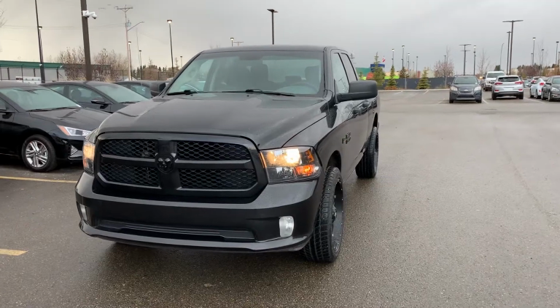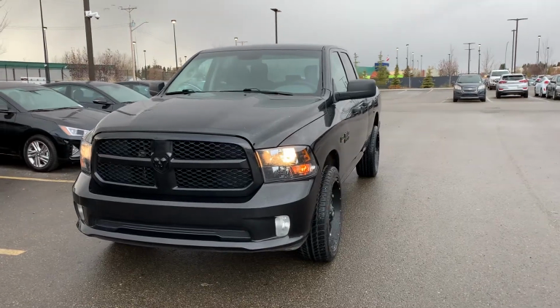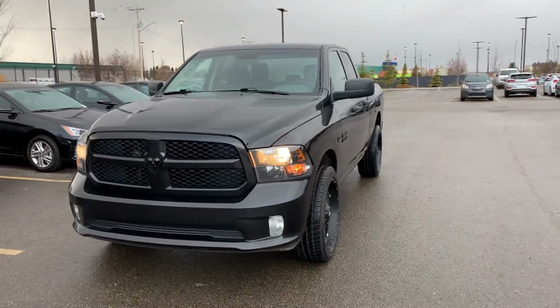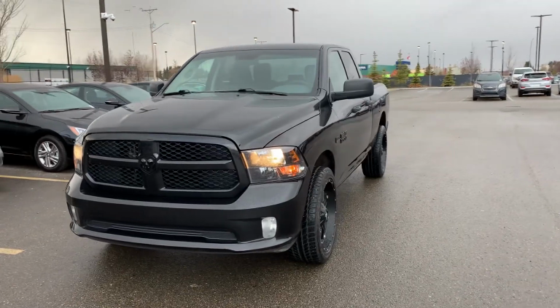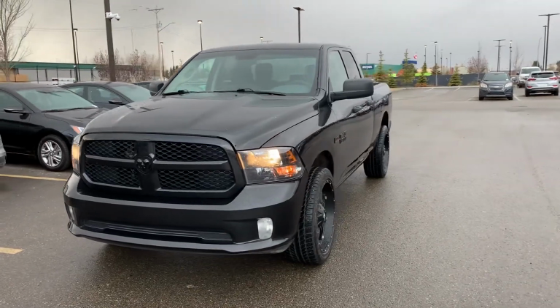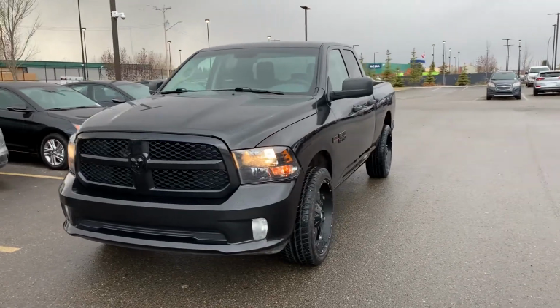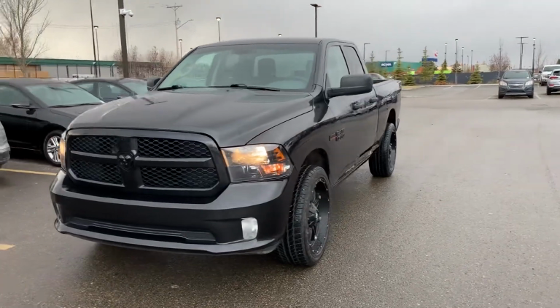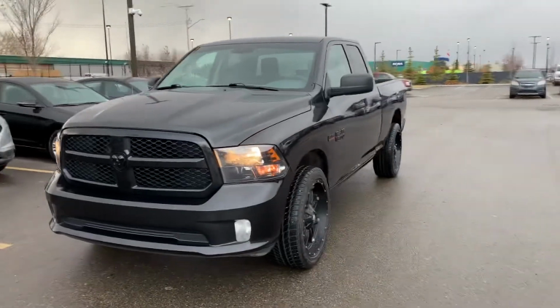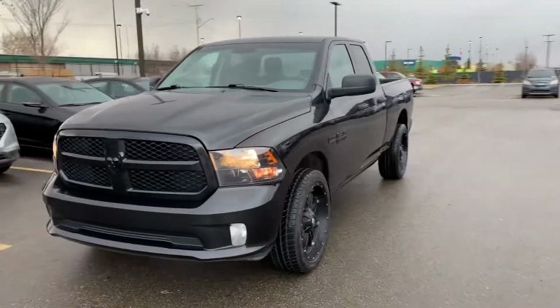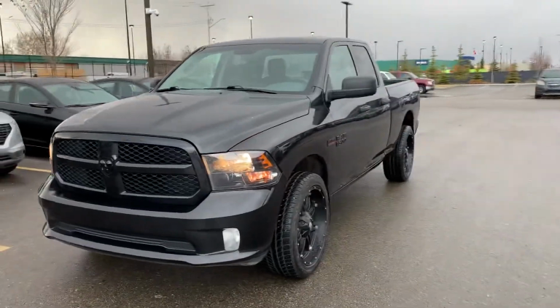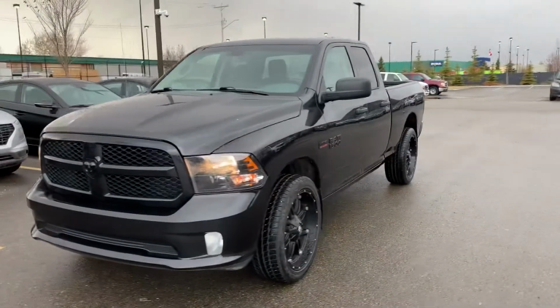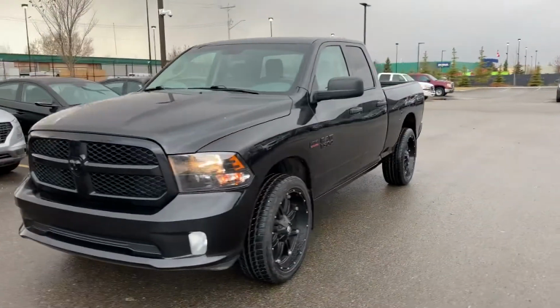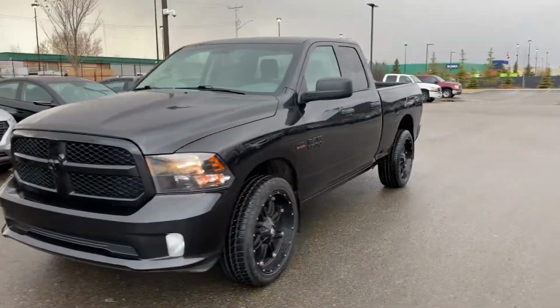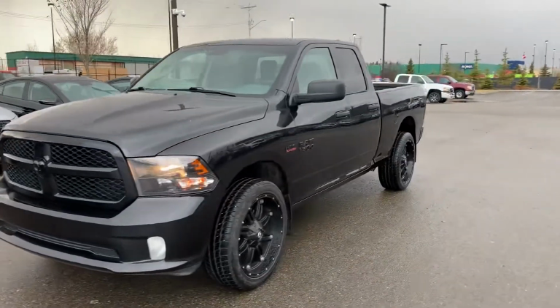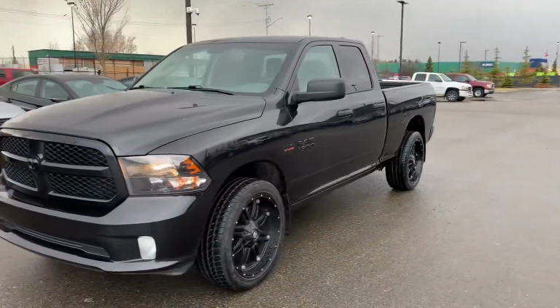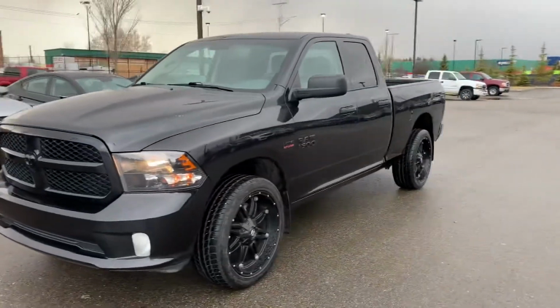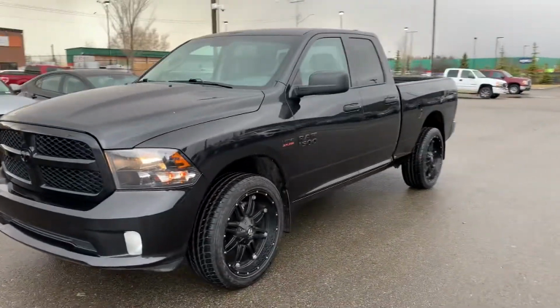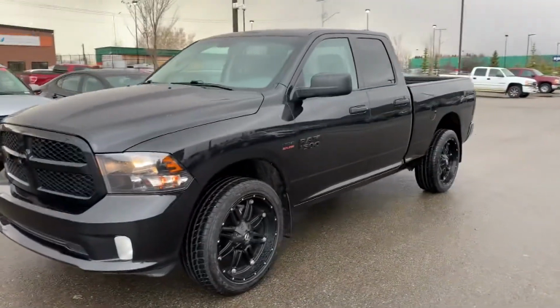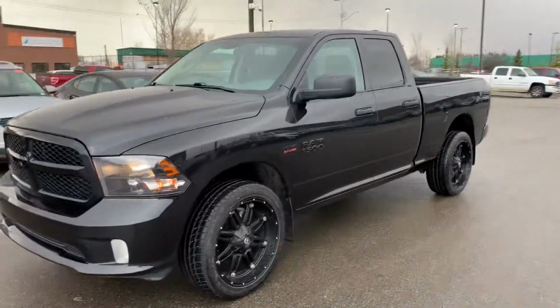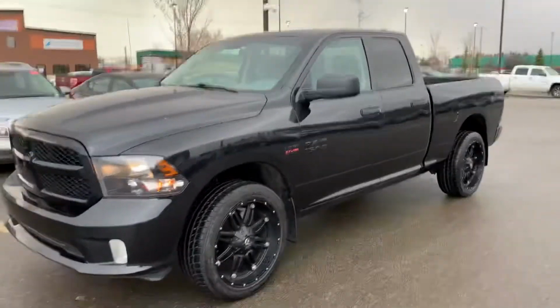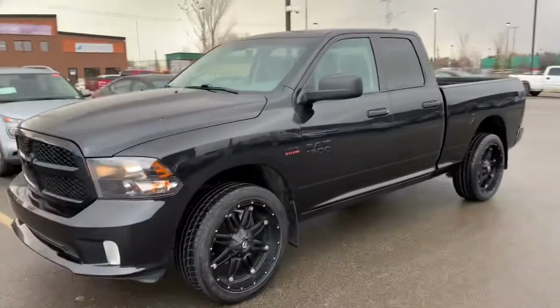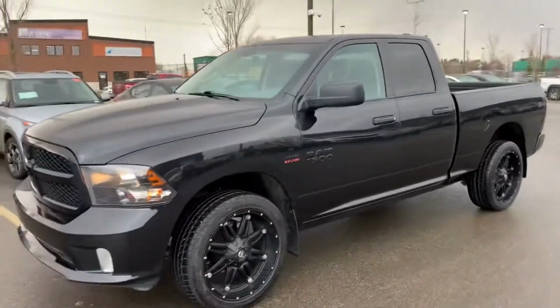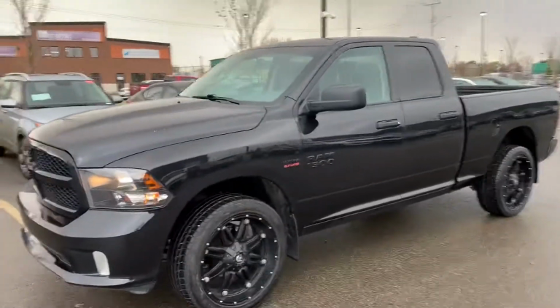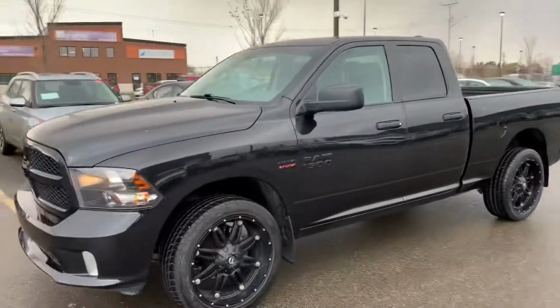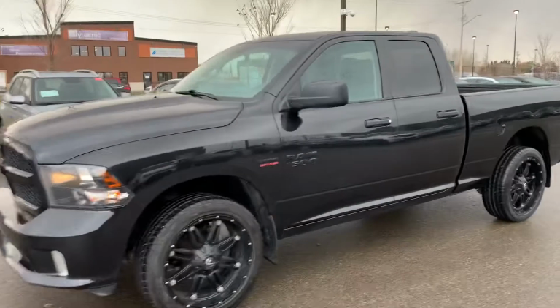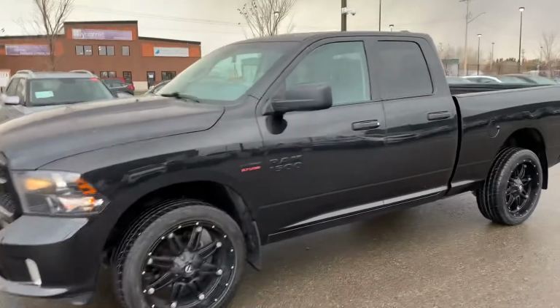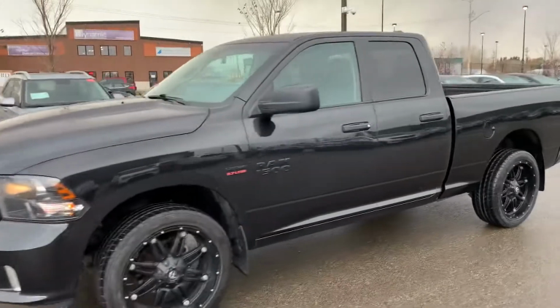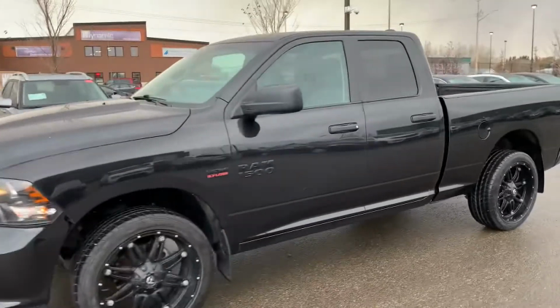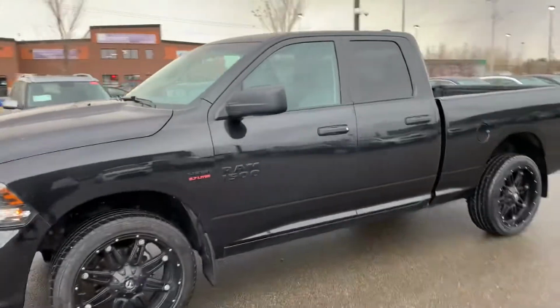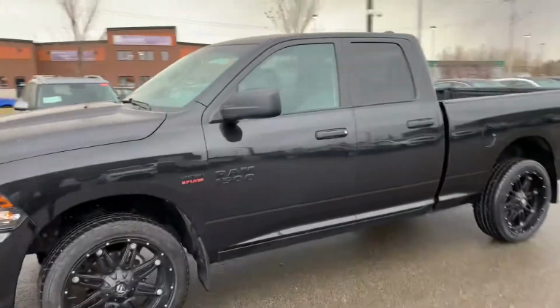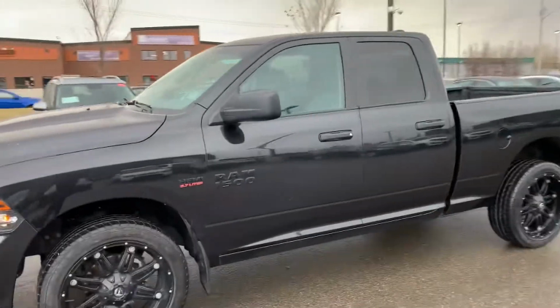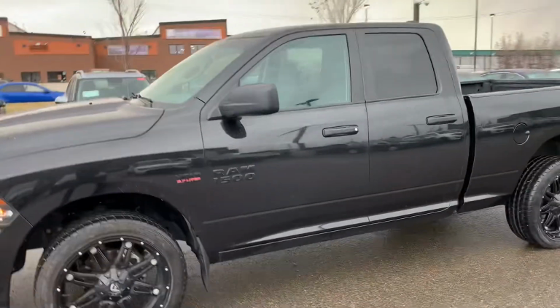Thank you for reaching out to Spurs Grove Hyundai. Here's a look at the 2017 Ram 1500.